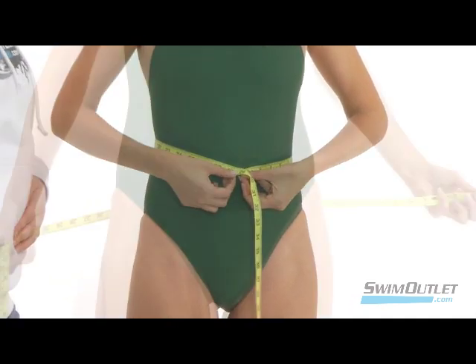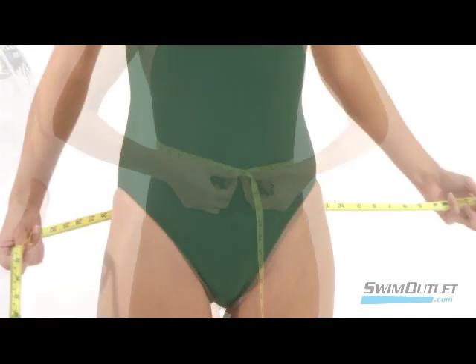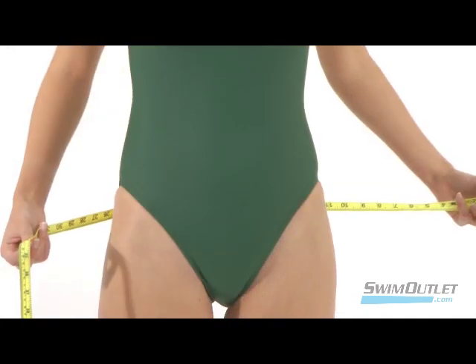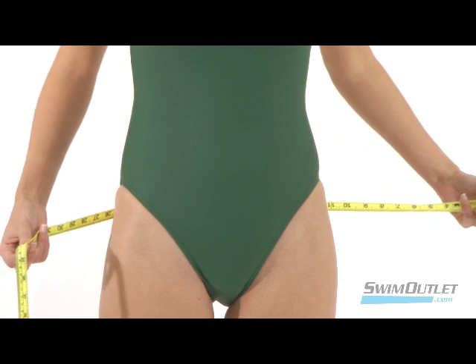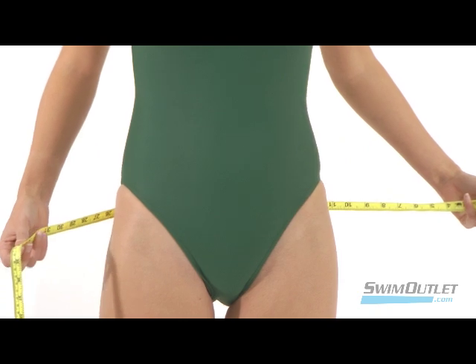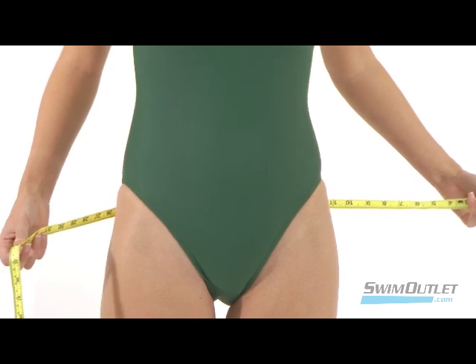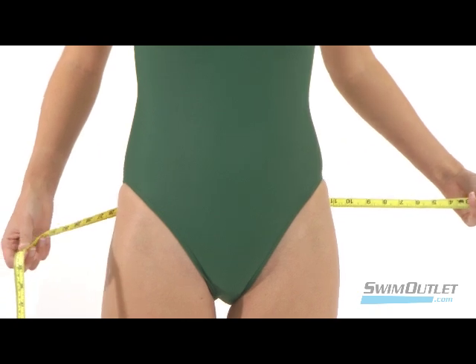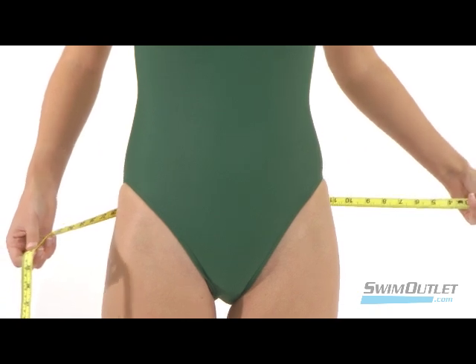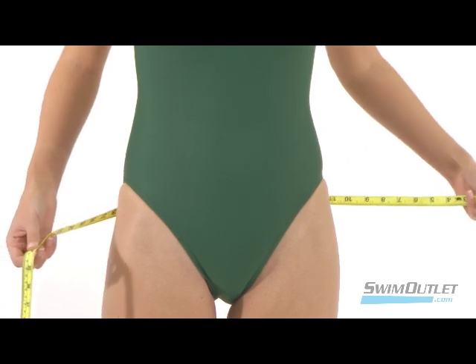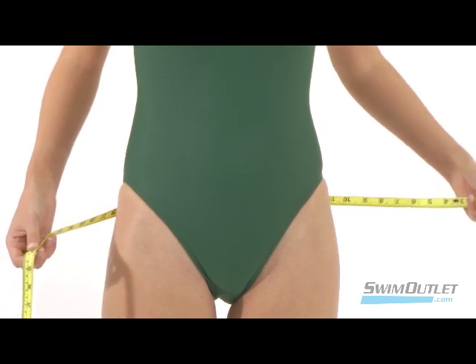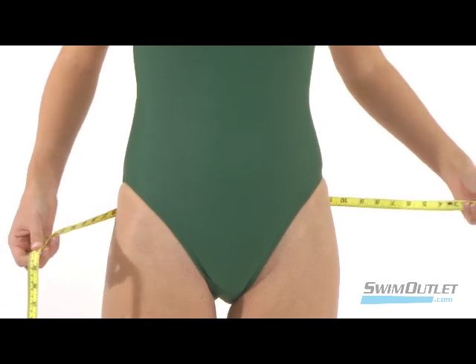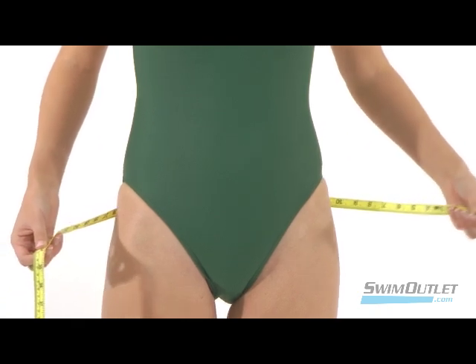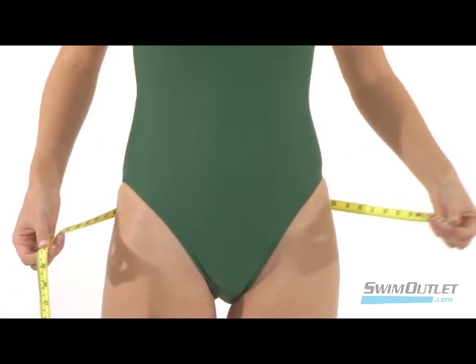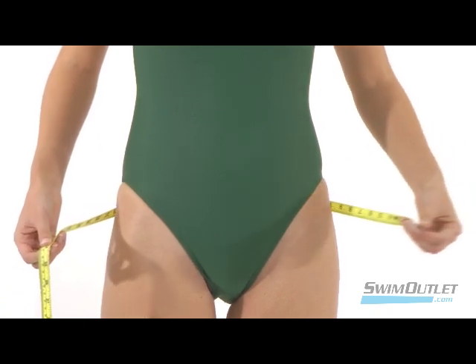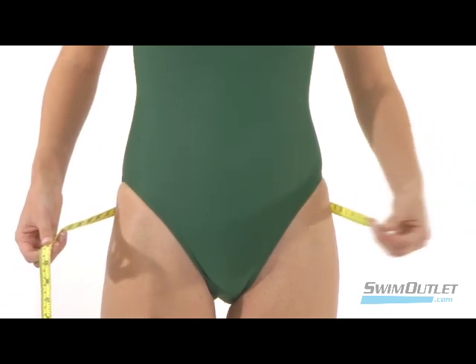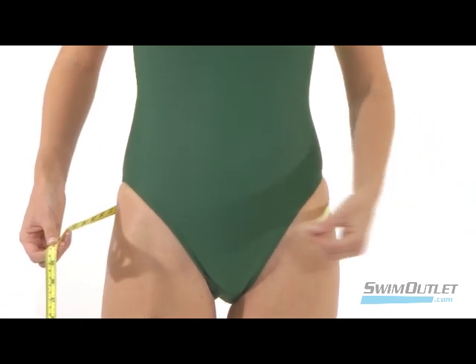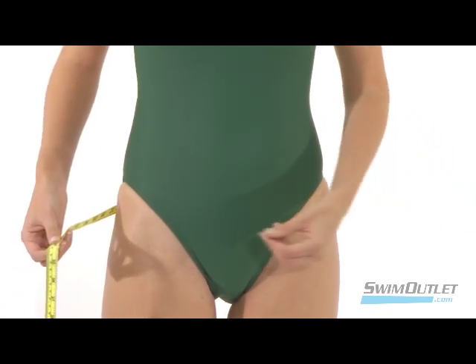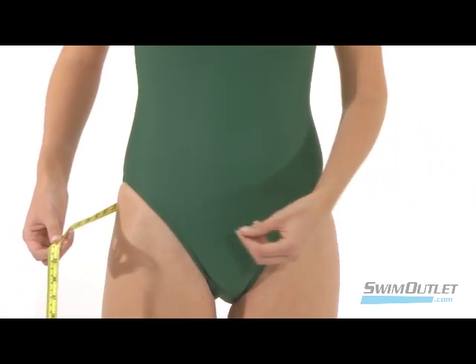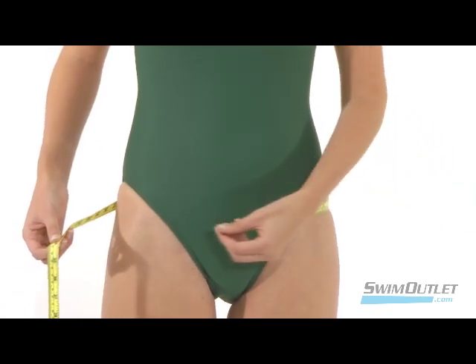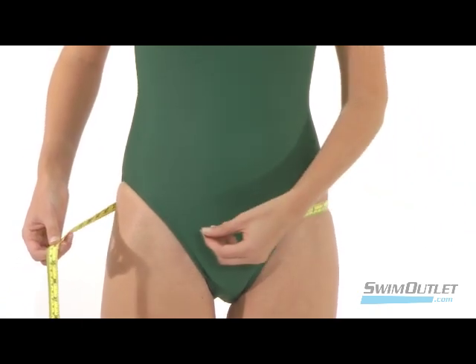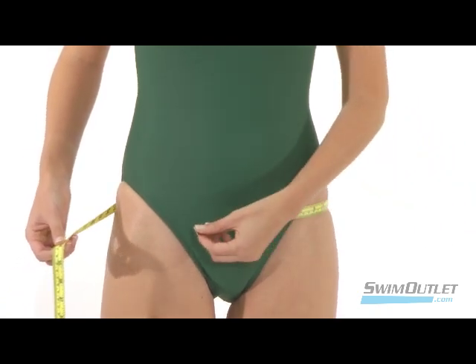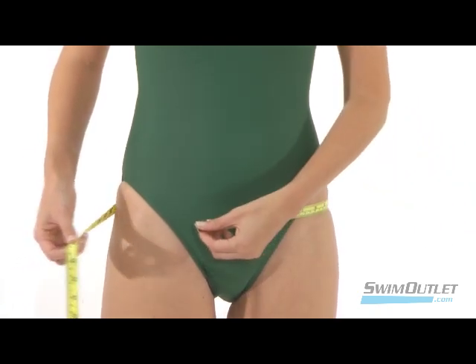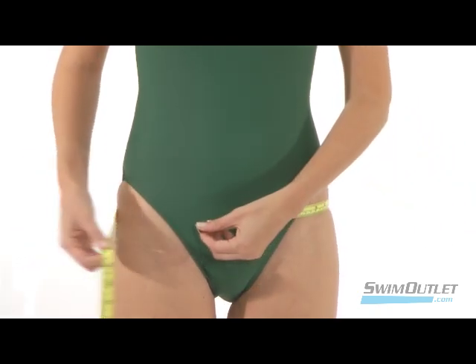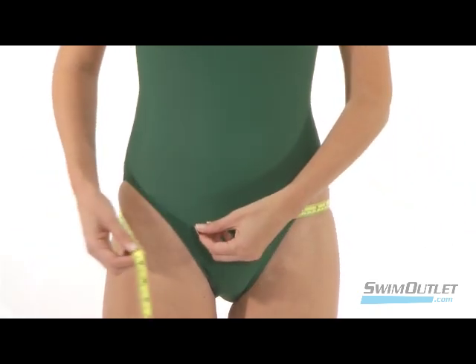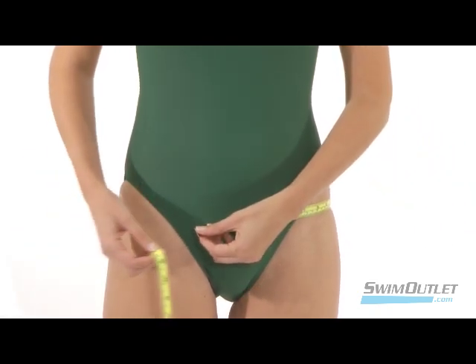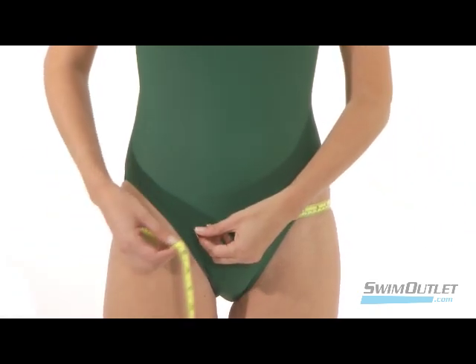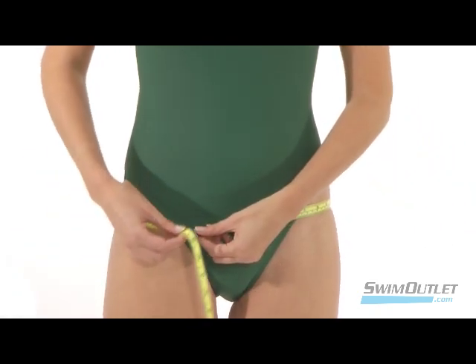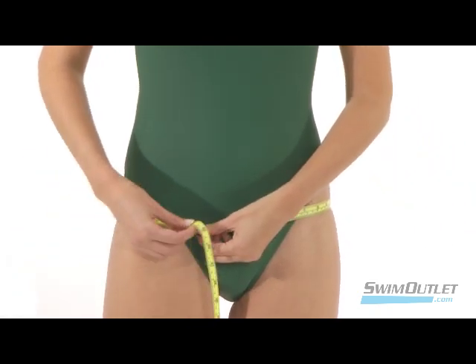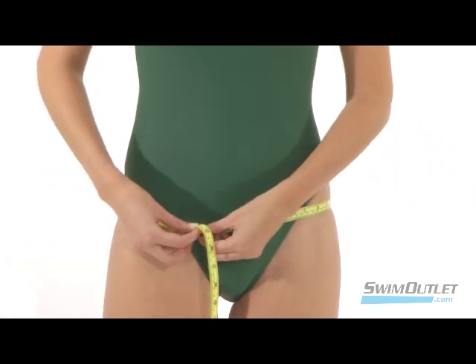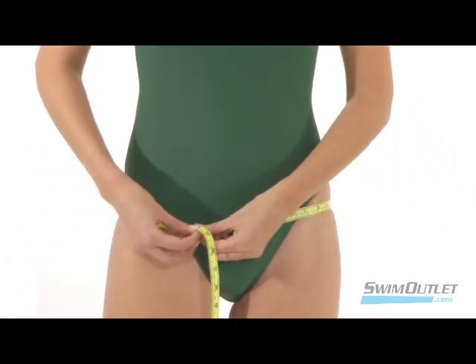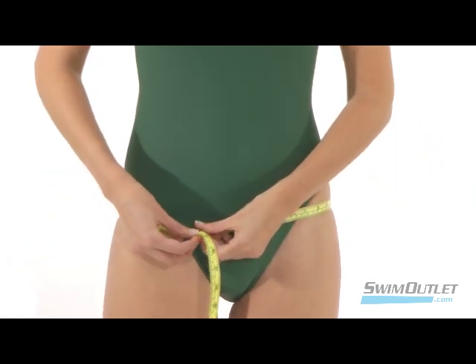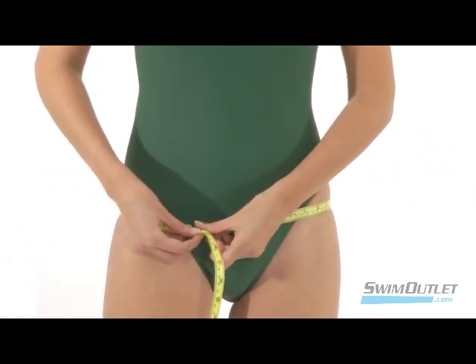Next up is the hips. Circle the measuring tape around your body at the top of your hip bones.